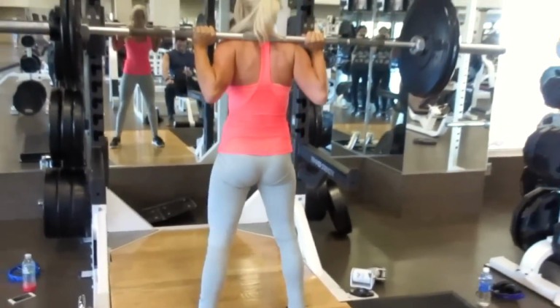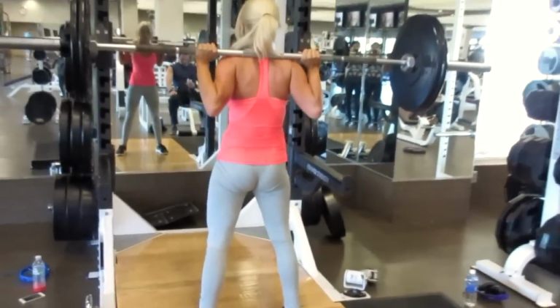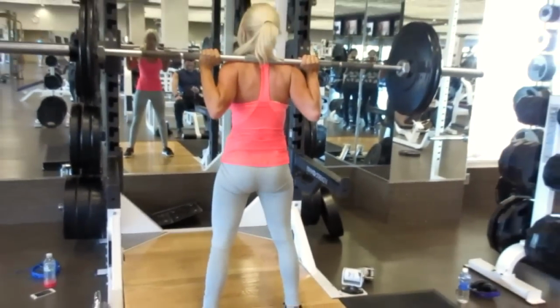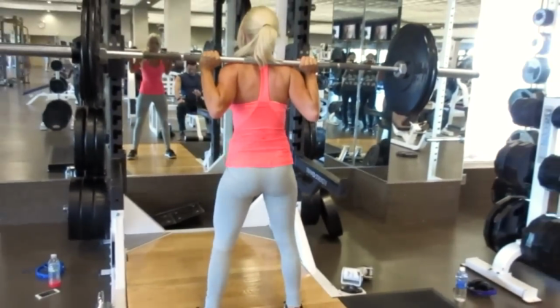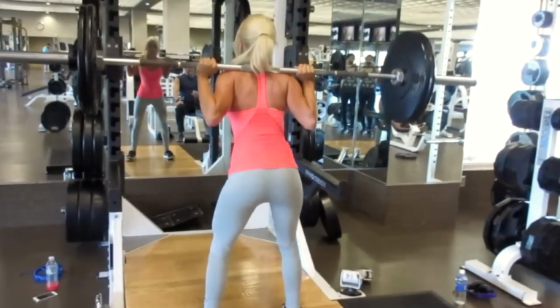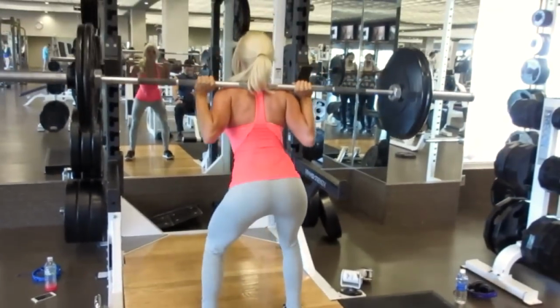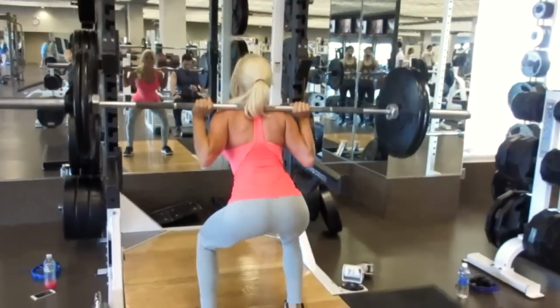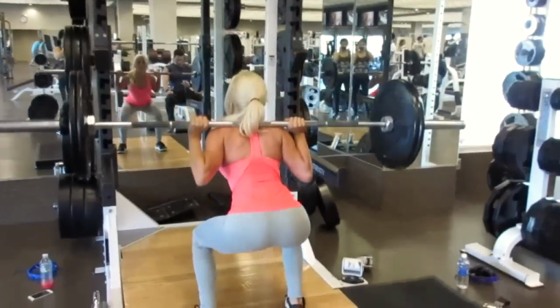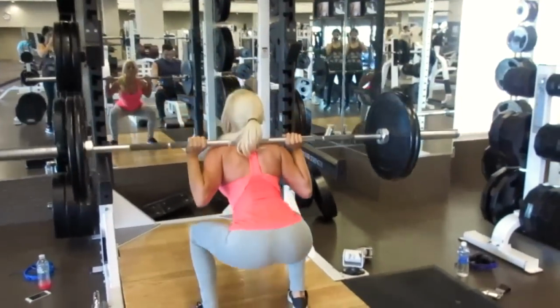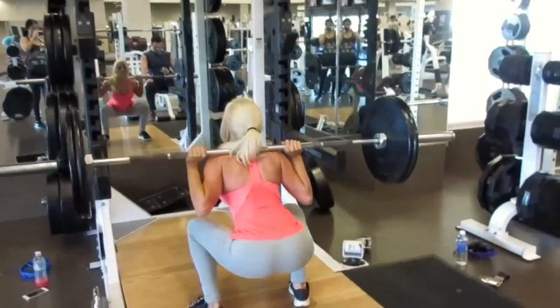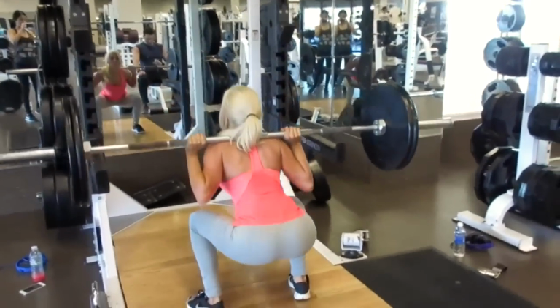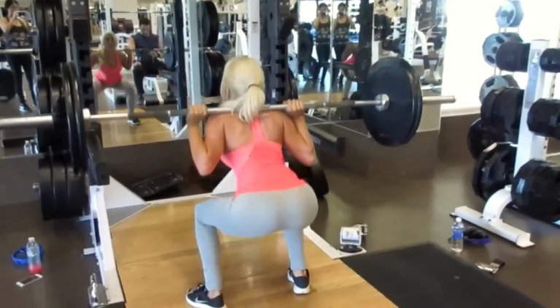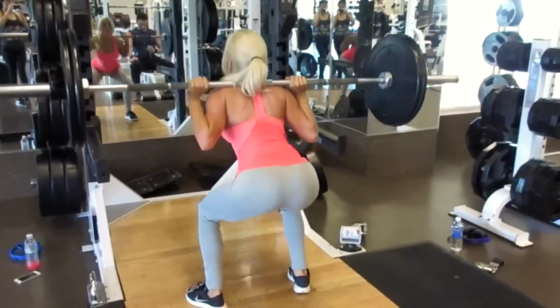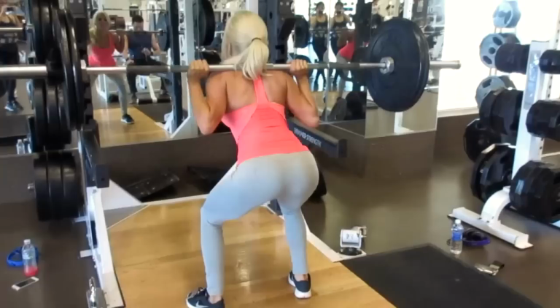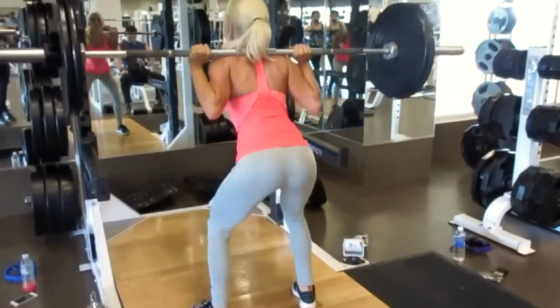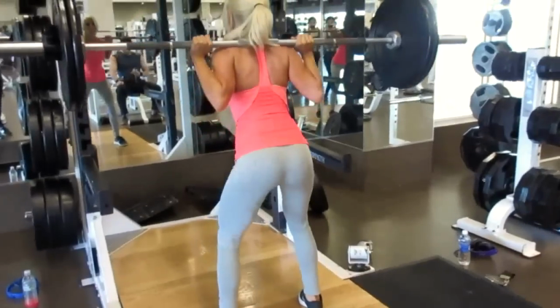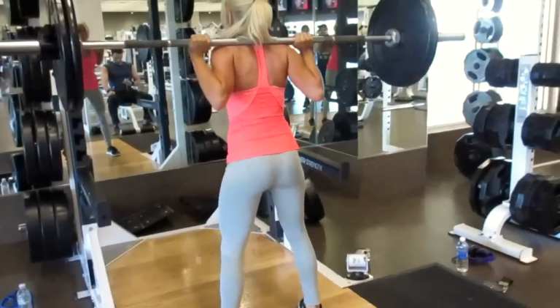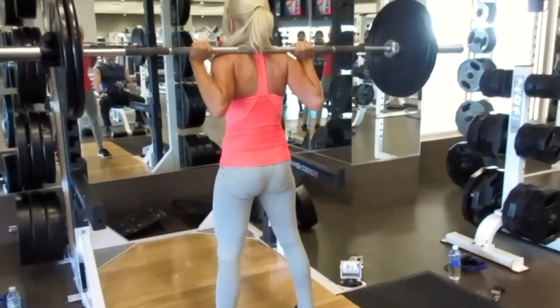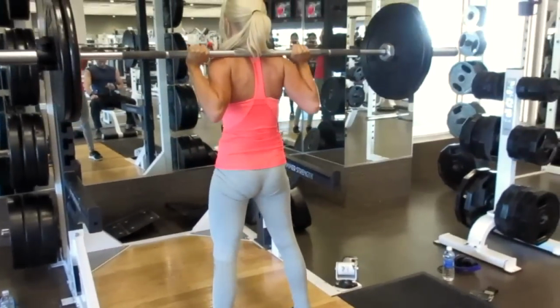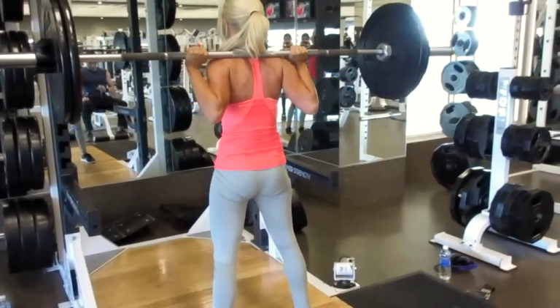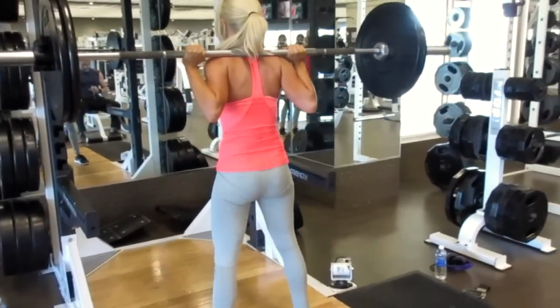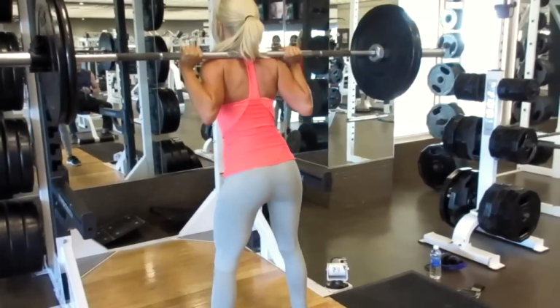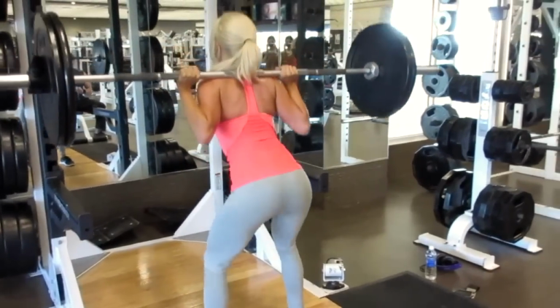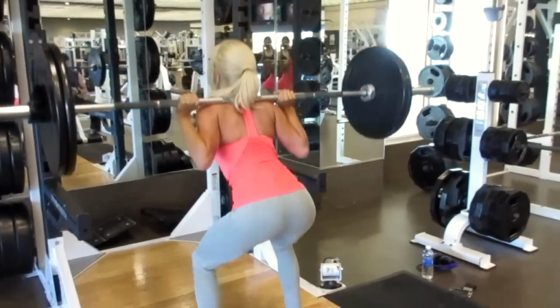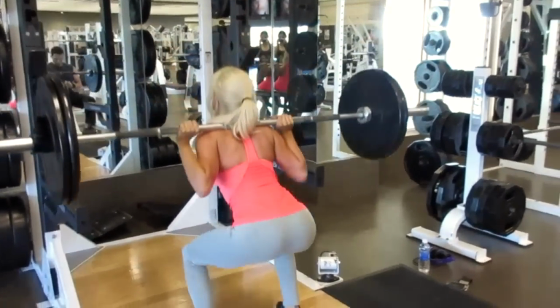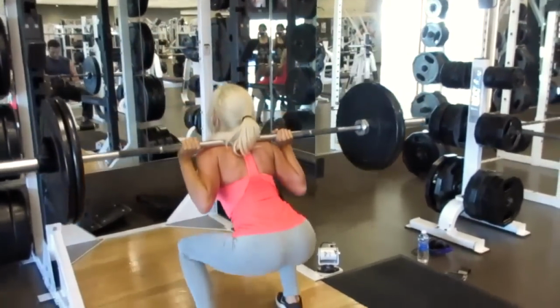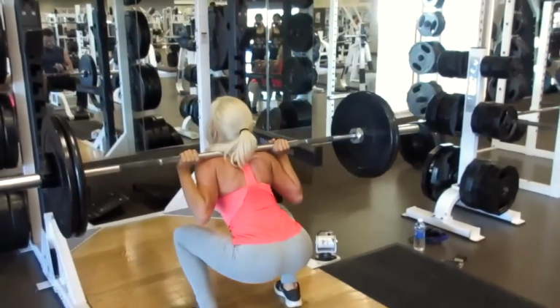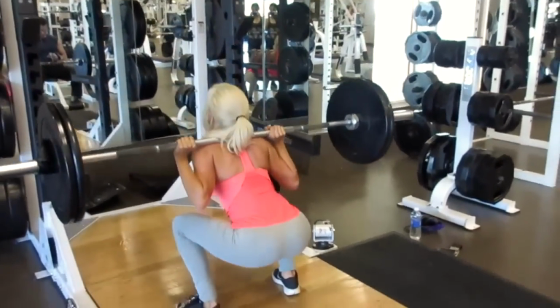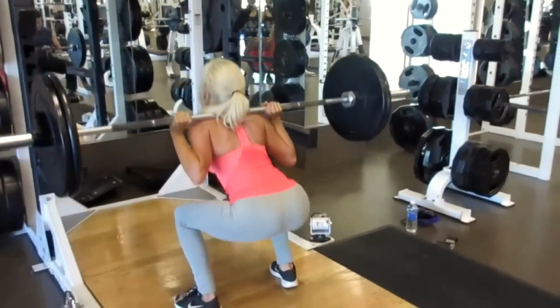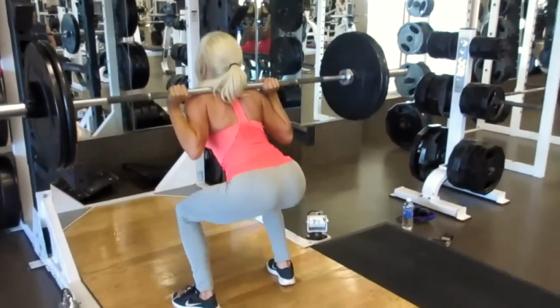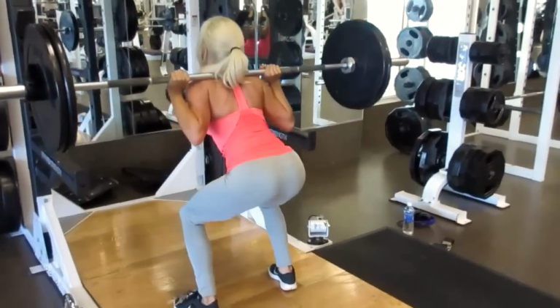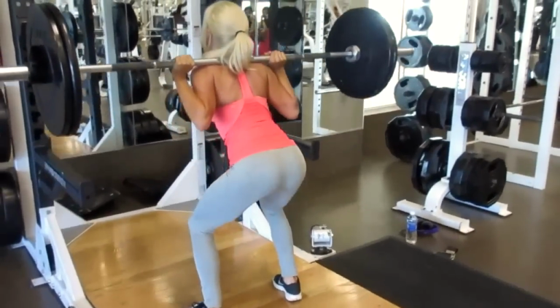Don't forget to squeeze your glutes at the standing position of any squat. This is so, so important, especially for us girls.